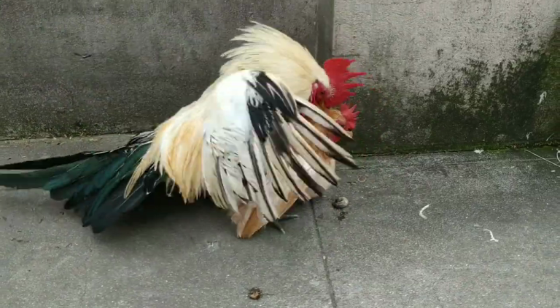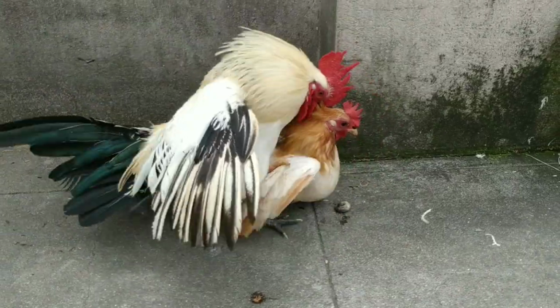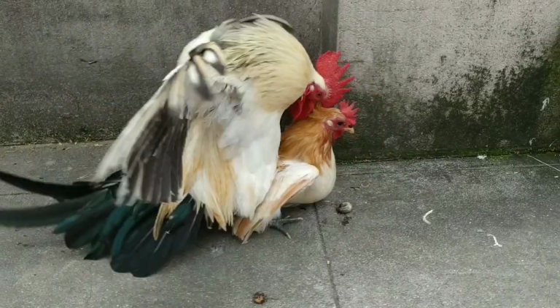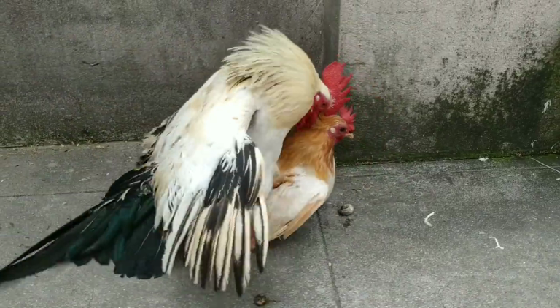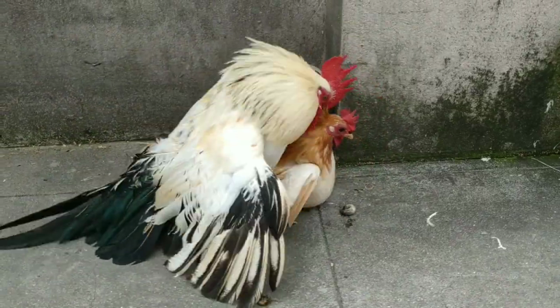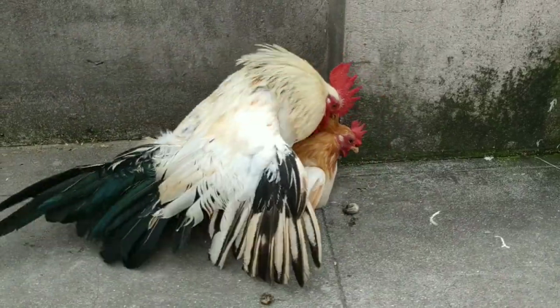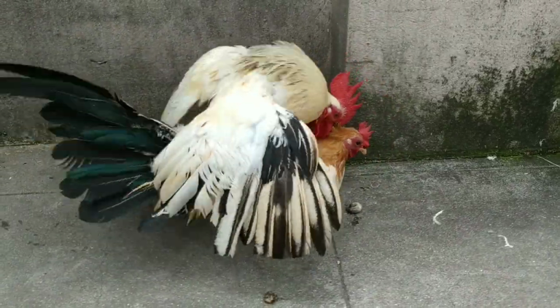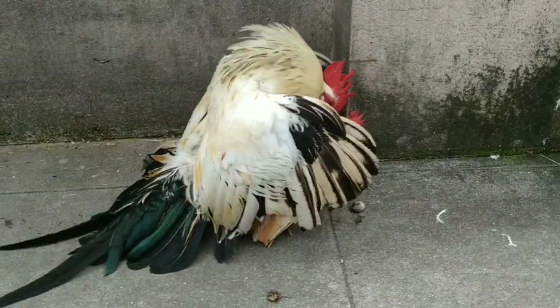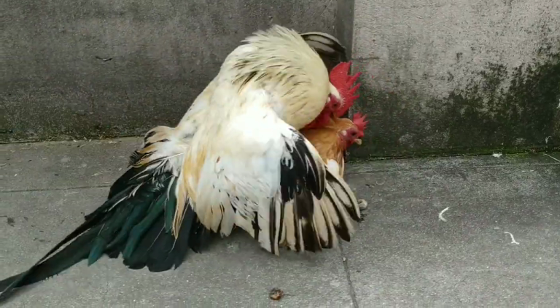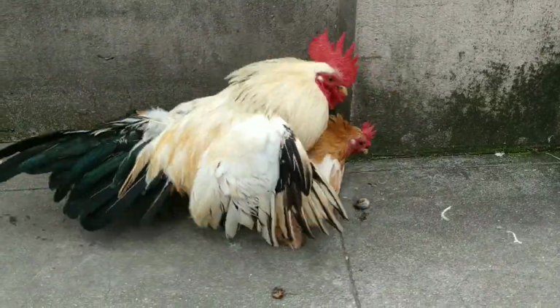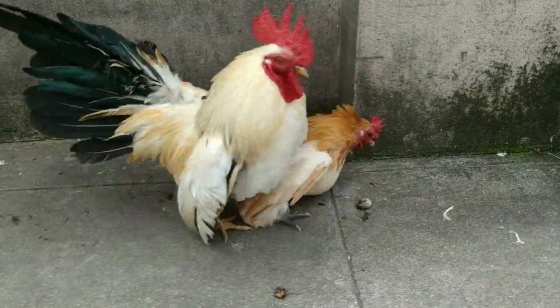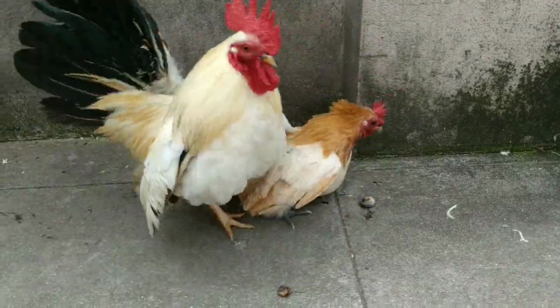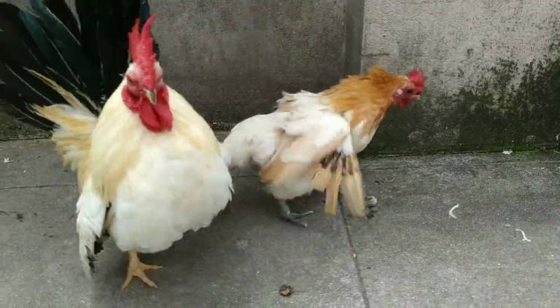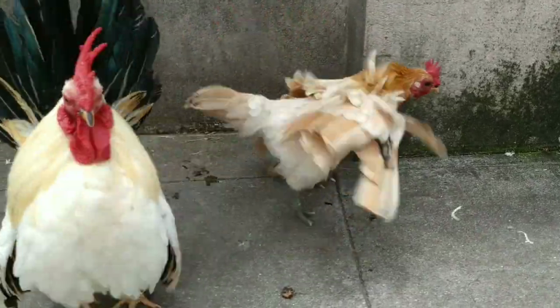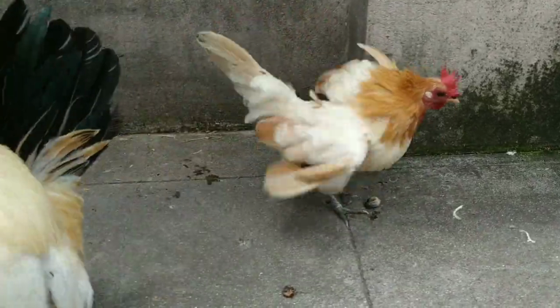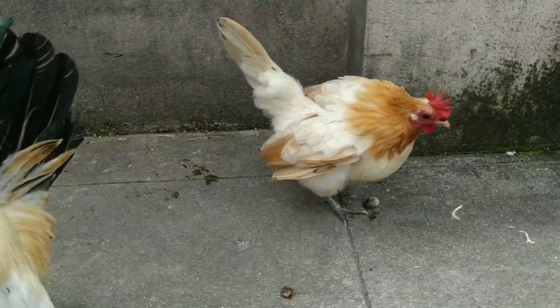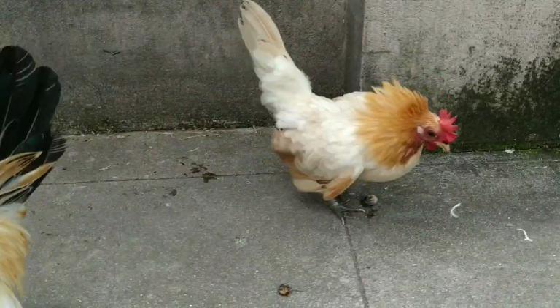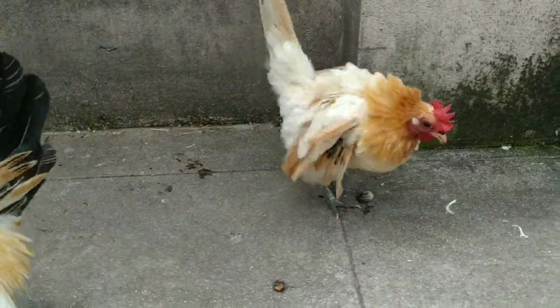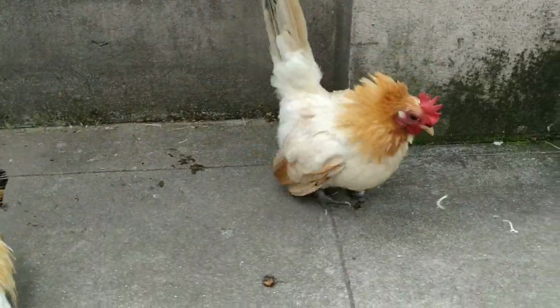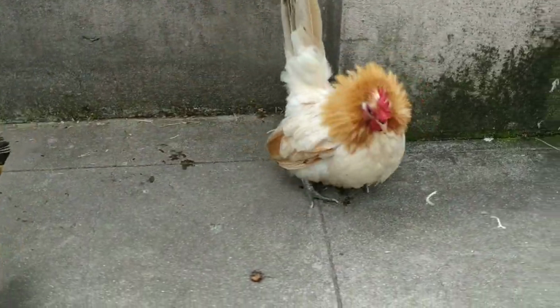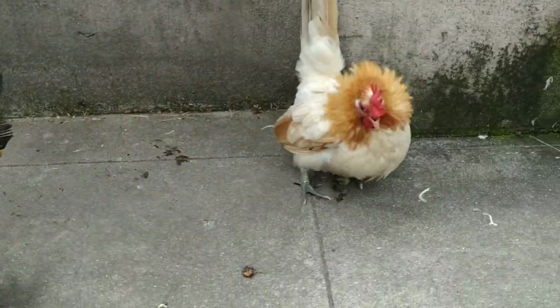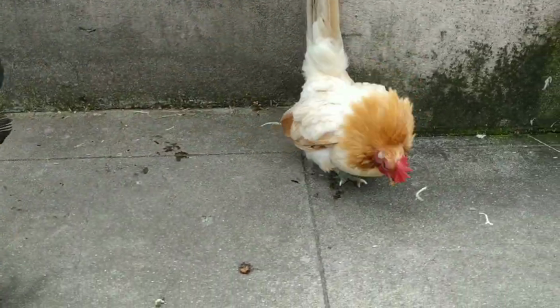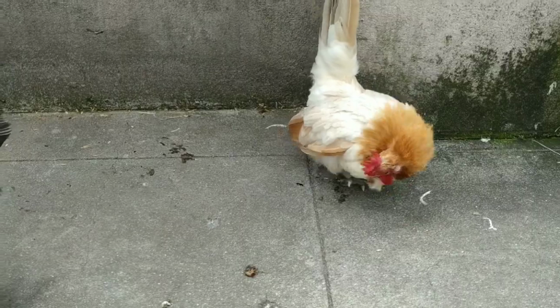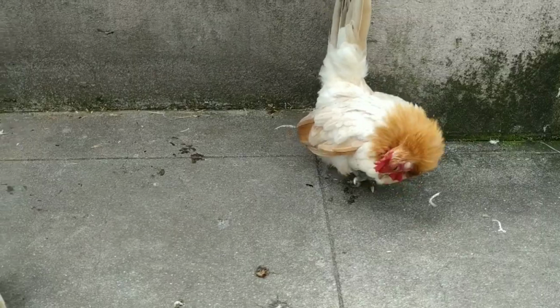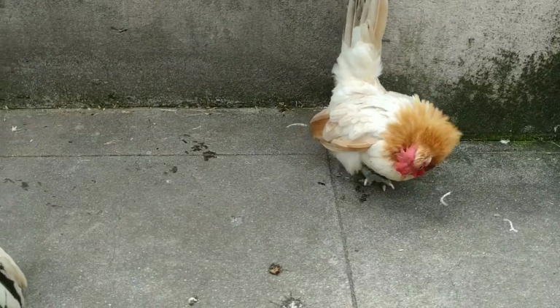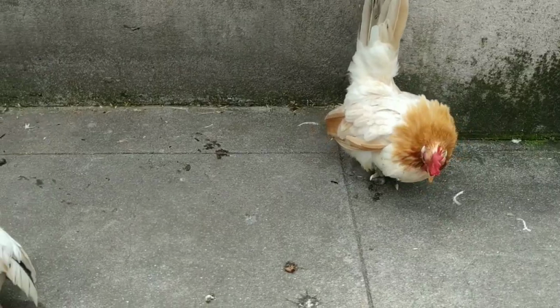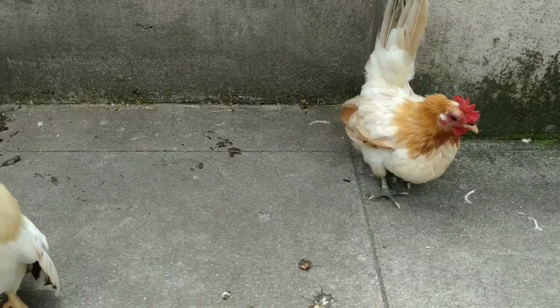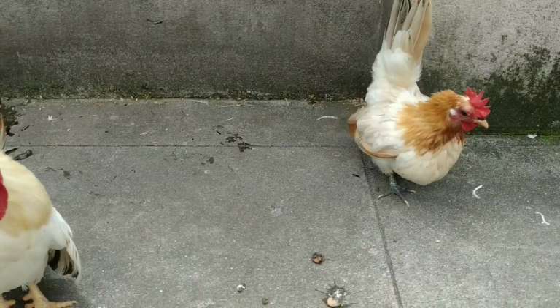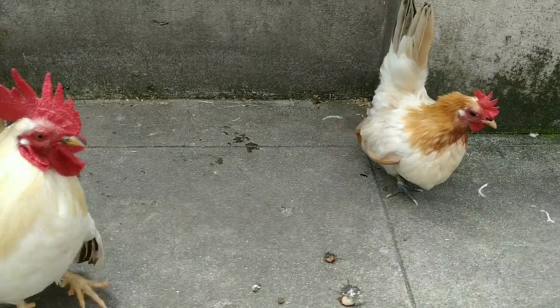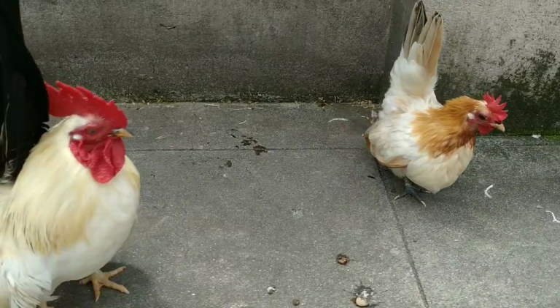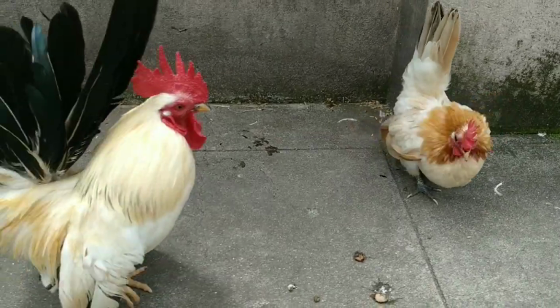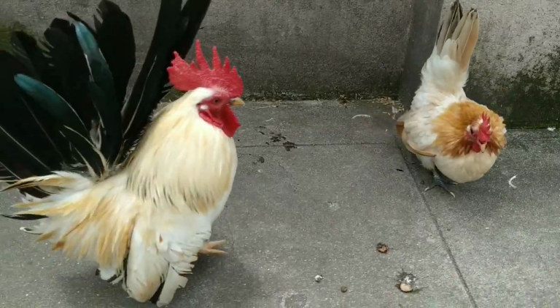As you can see, they are mating also. They are in the process of laying eggs.